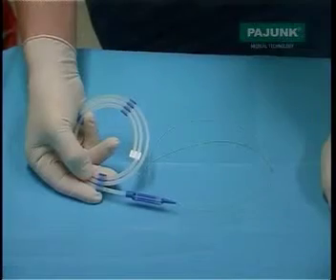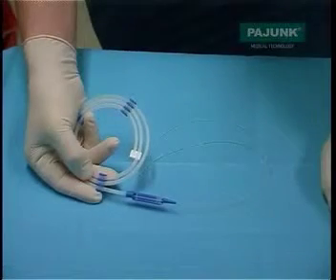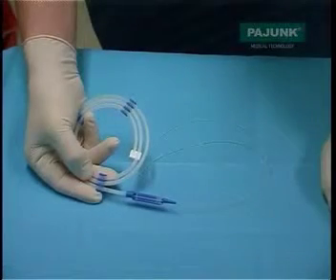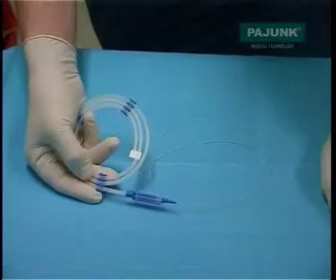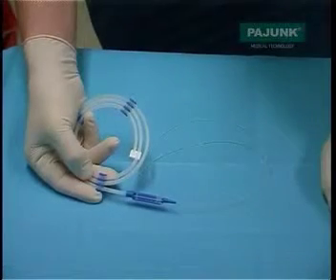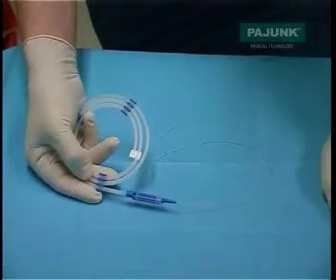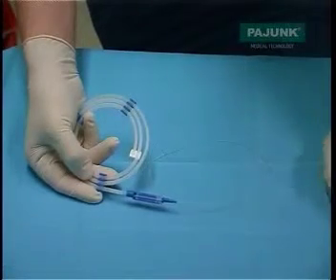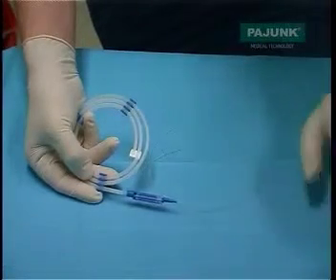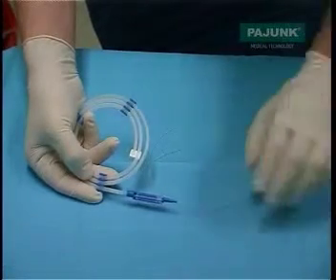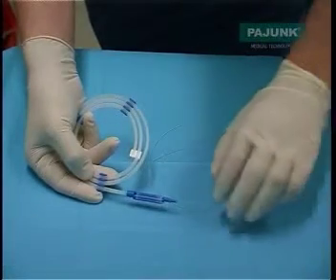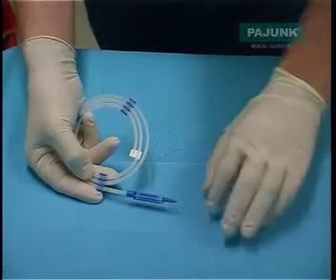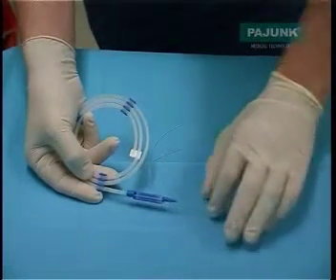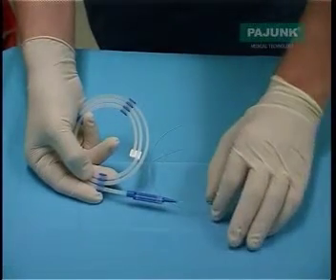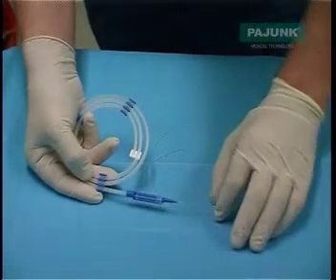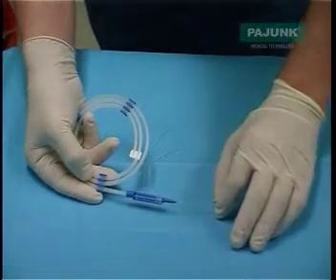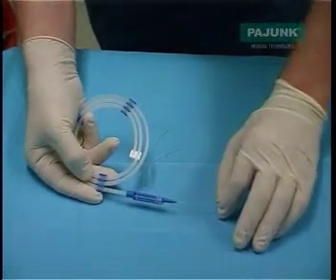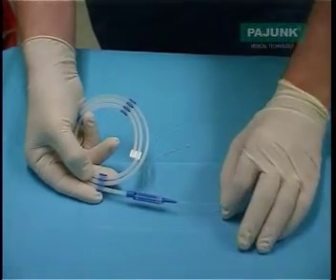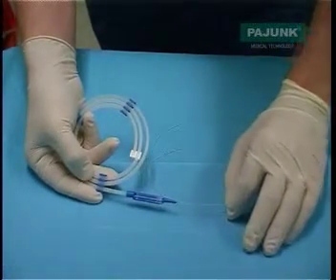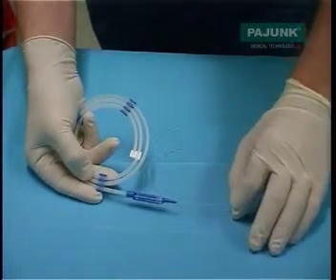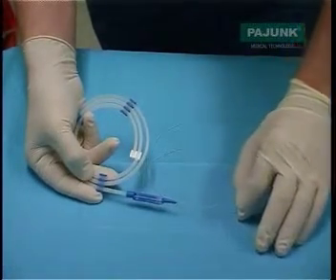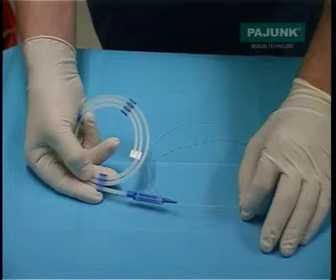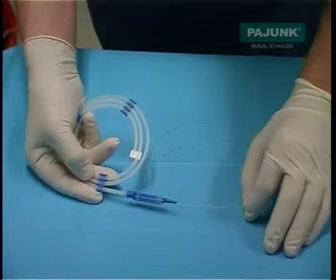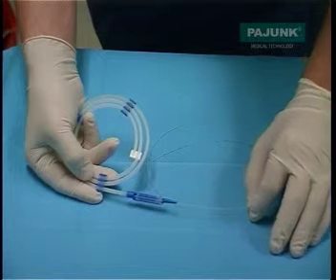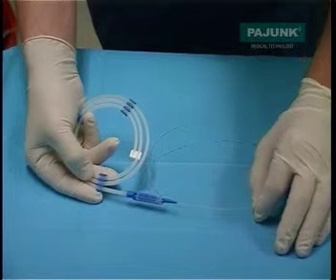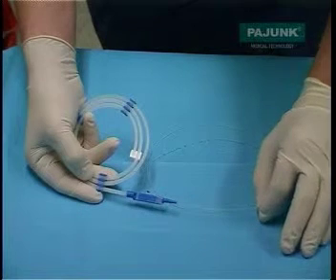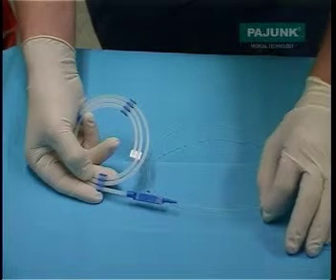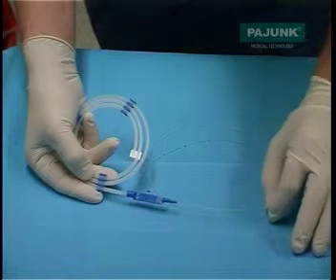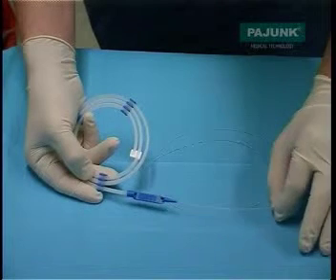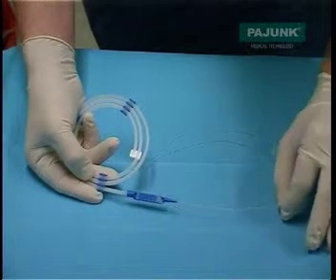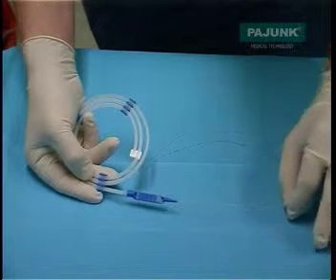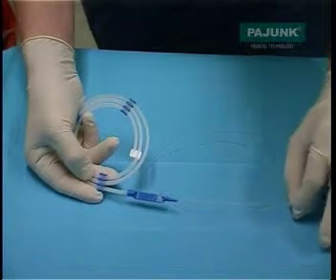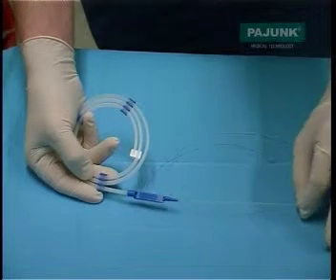The catheter contains a guide wire and this is automatically withdrawn by pulling away on the cassette.